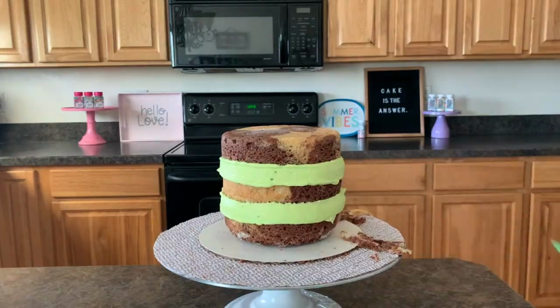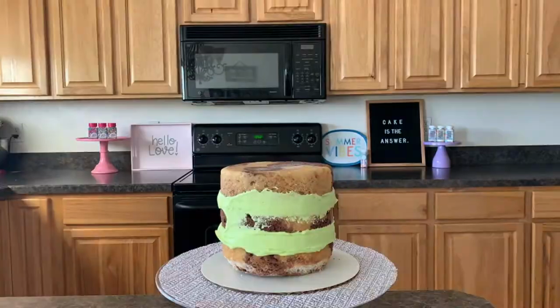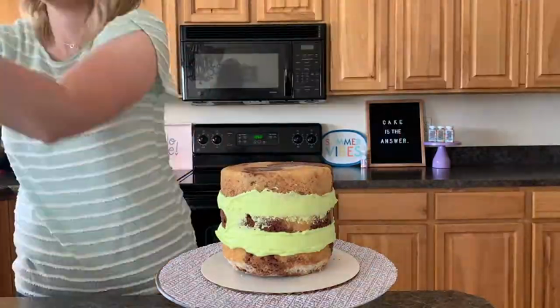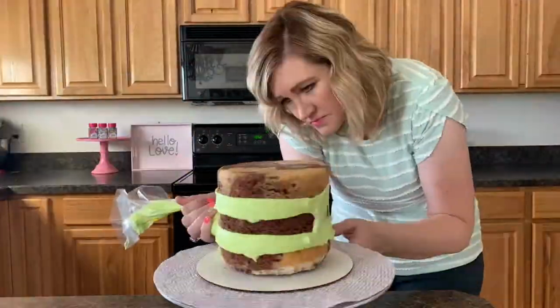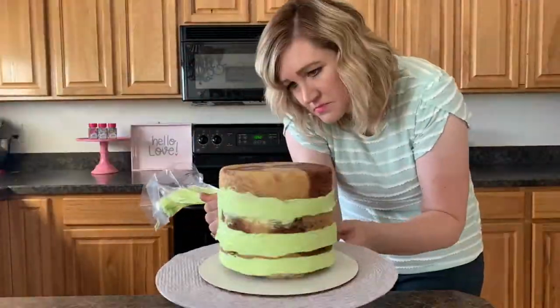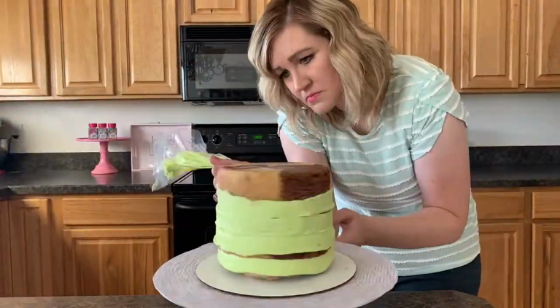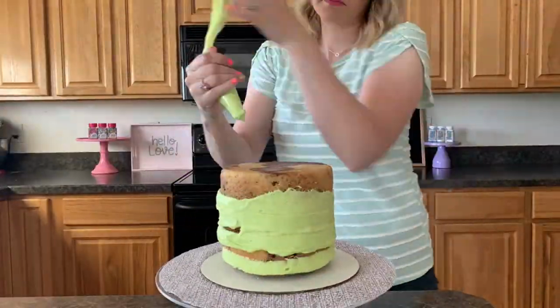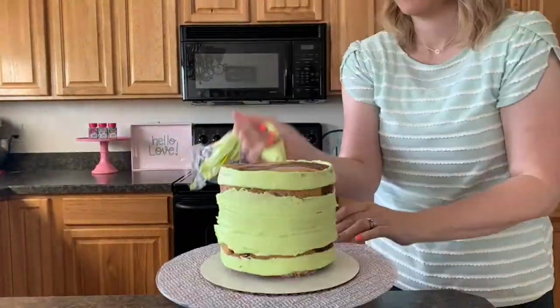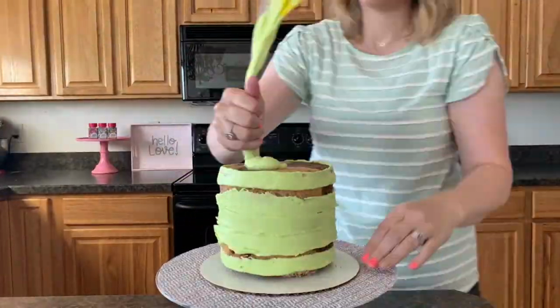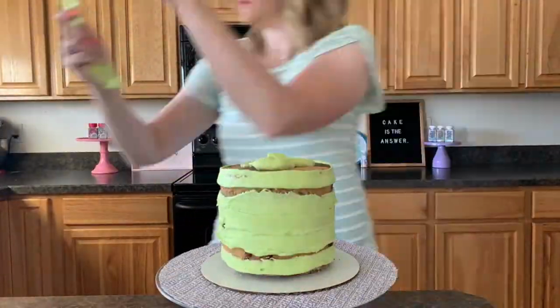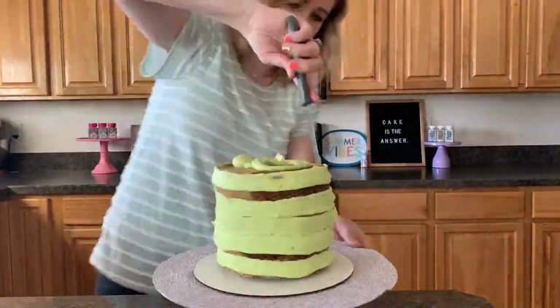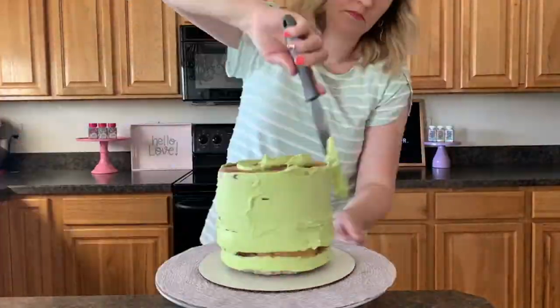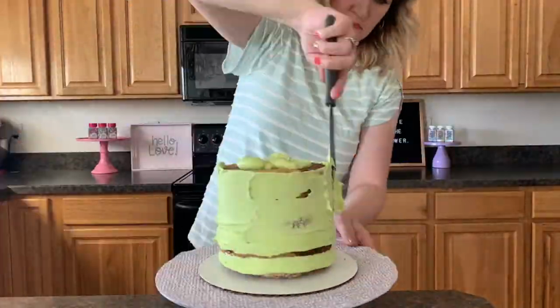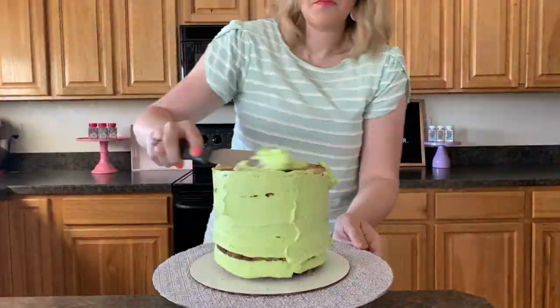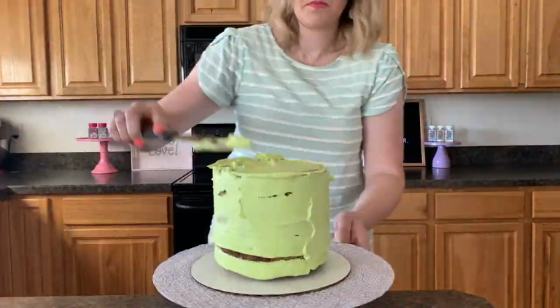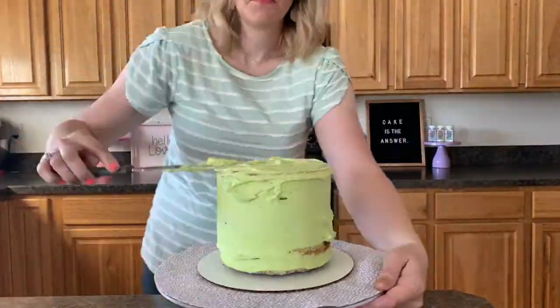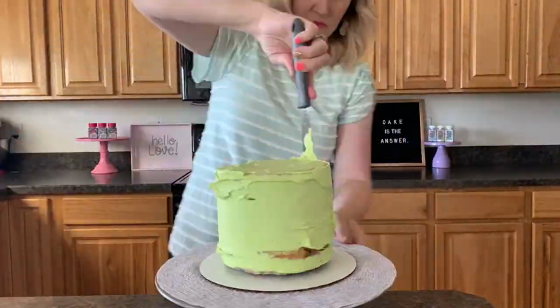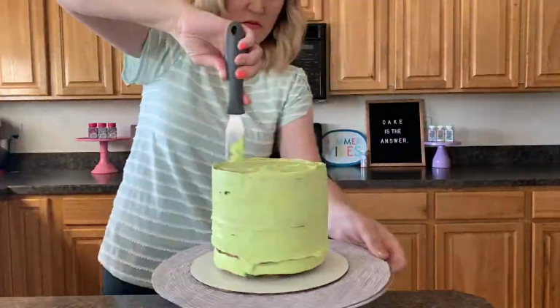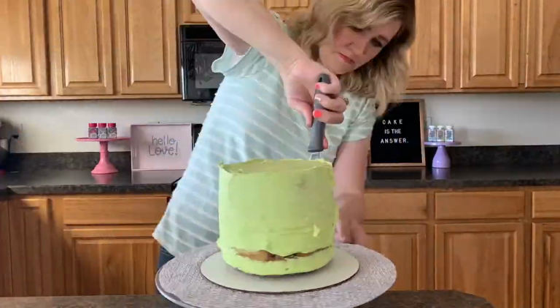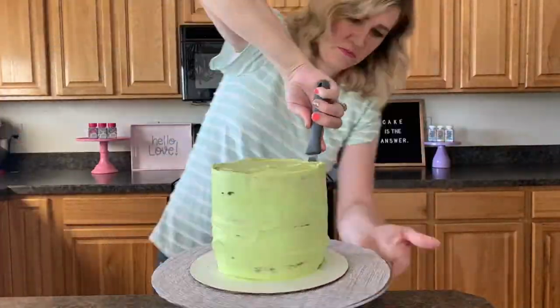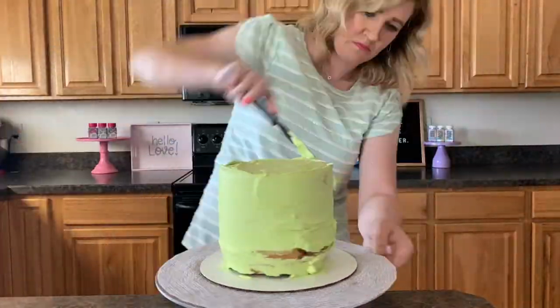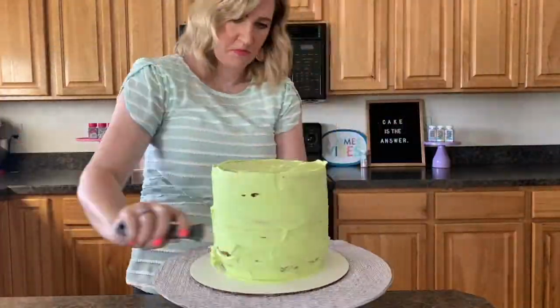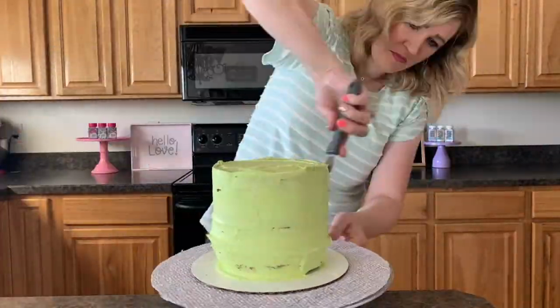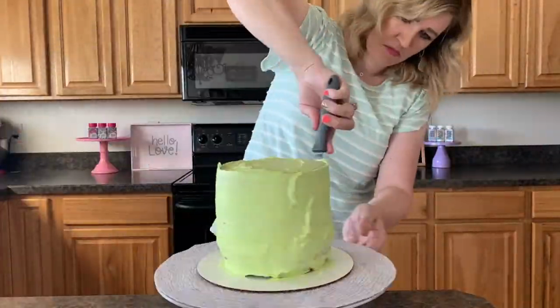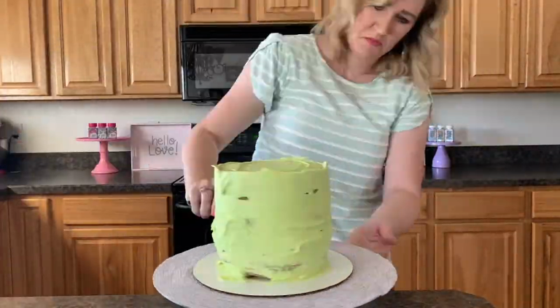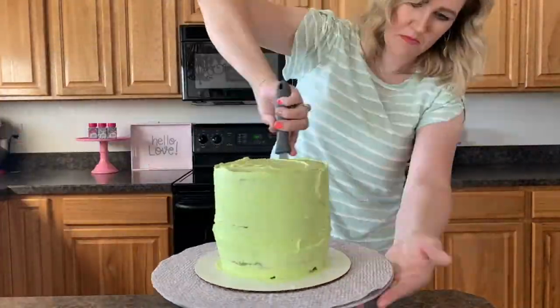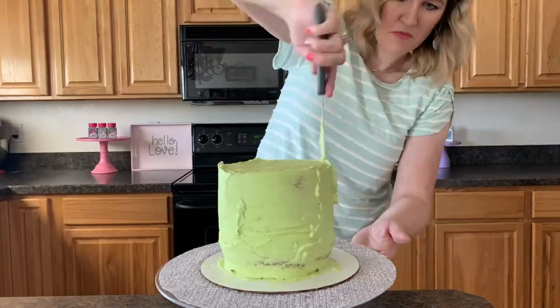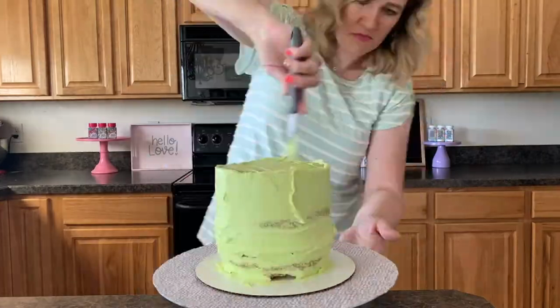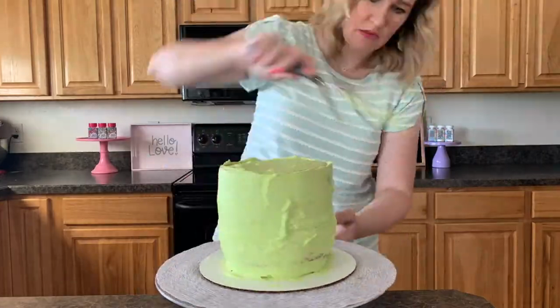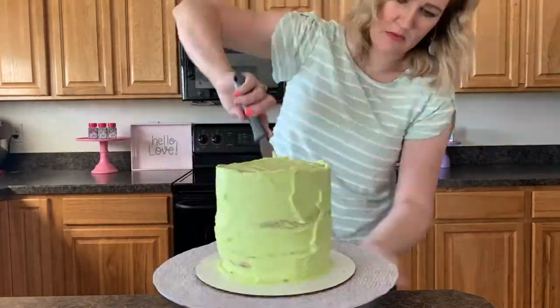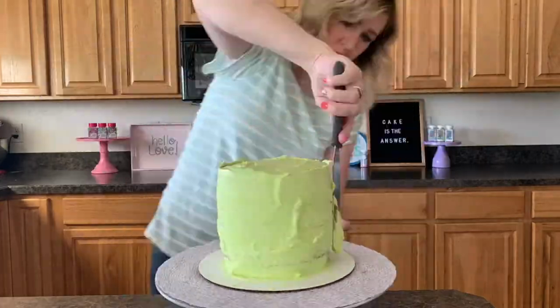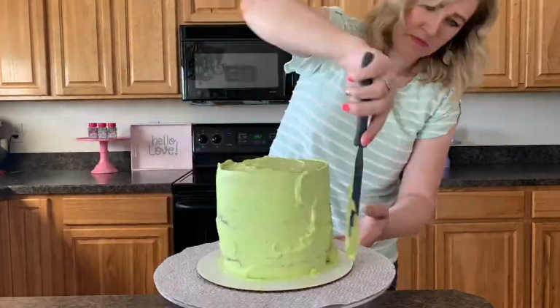Now that we've stacked it, we're gonna put the crumb coat on, and then we're gonna do our final coat of this fun neon green buttercream.